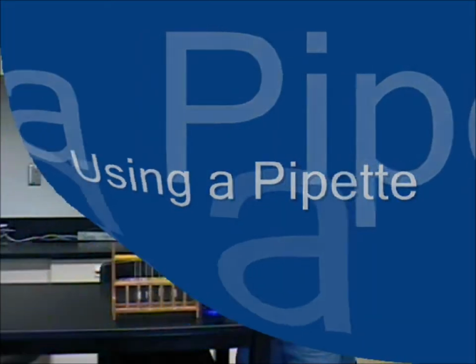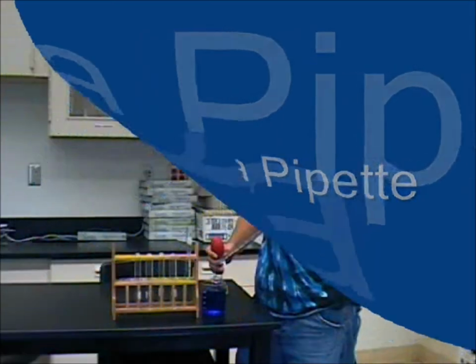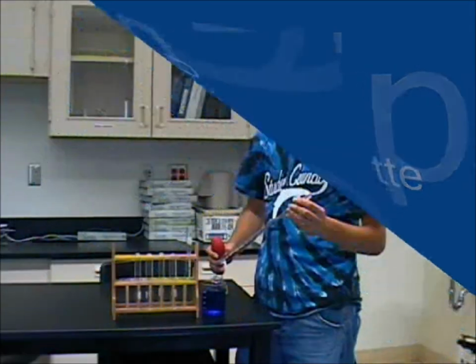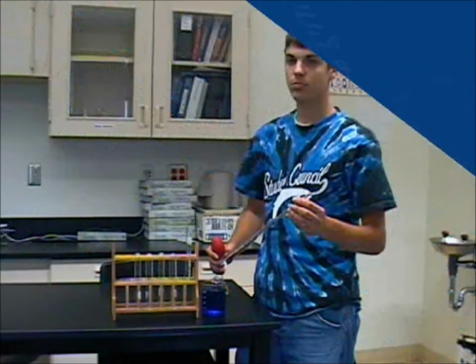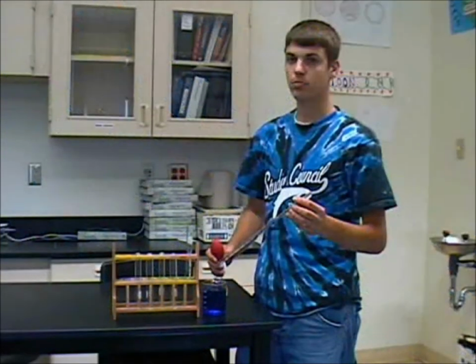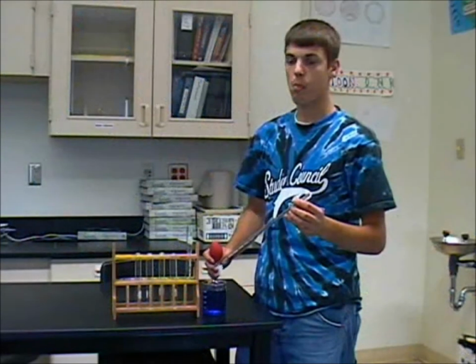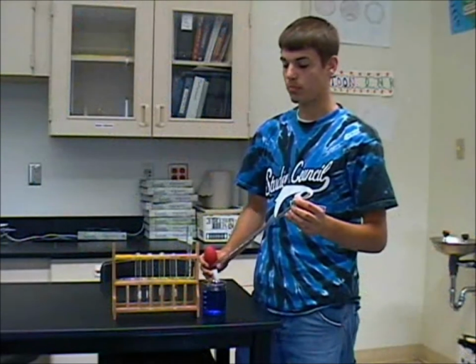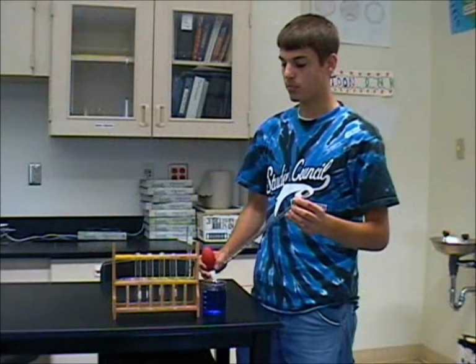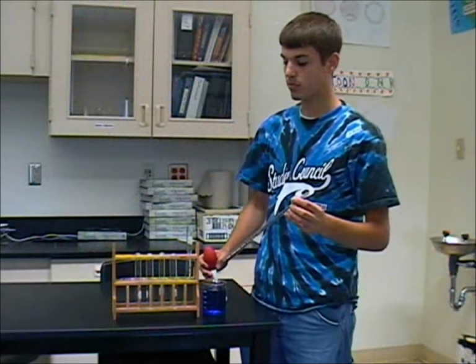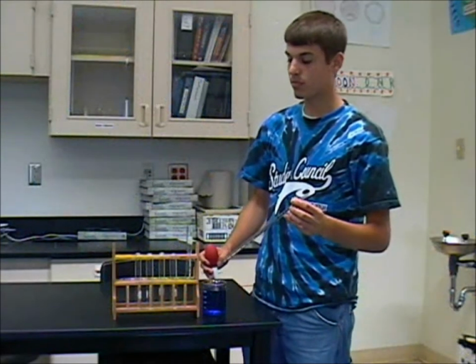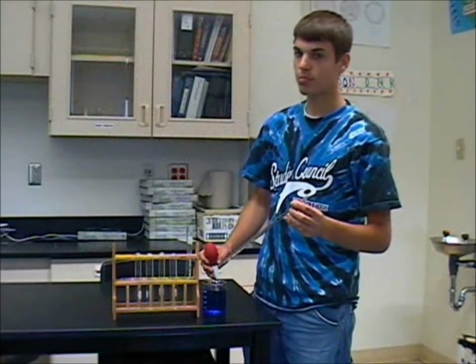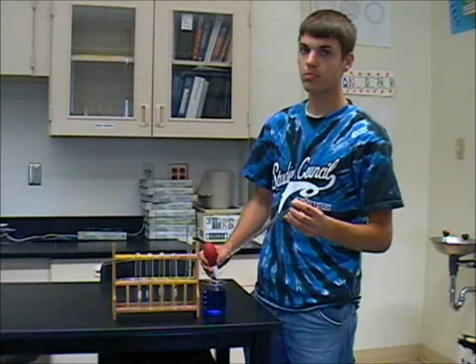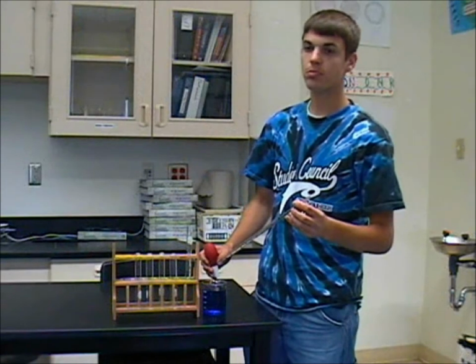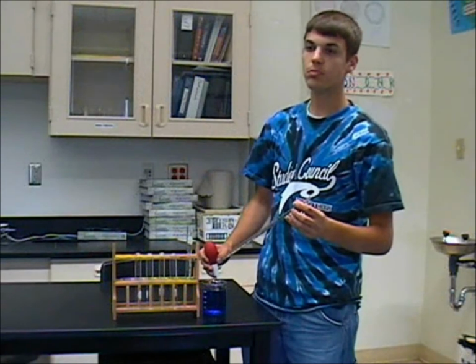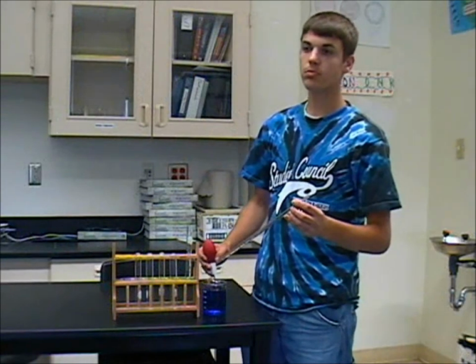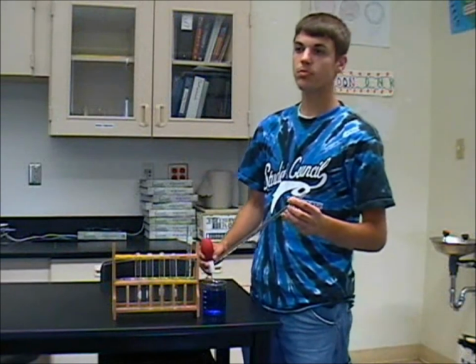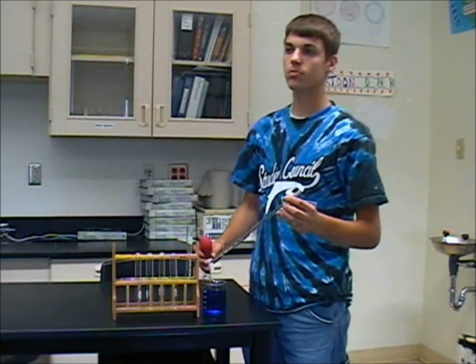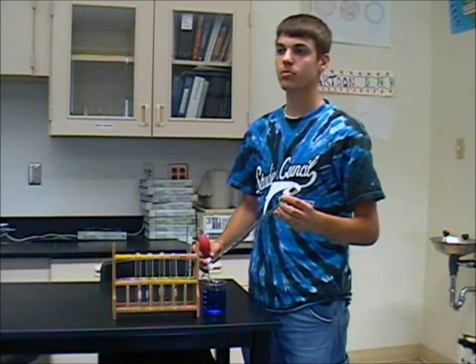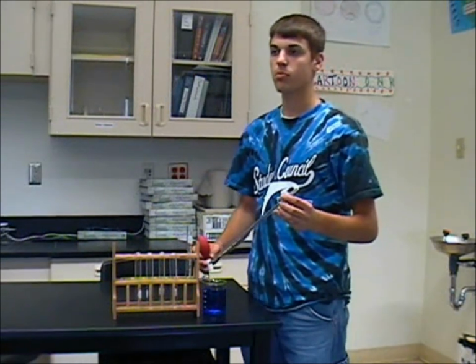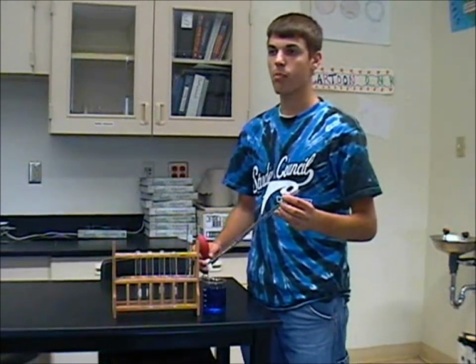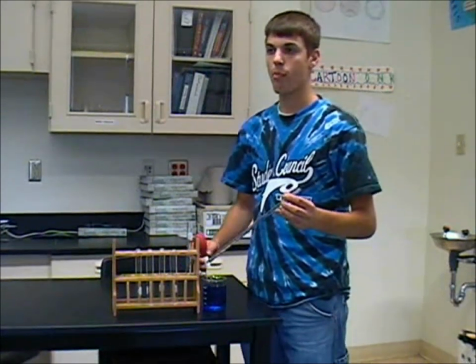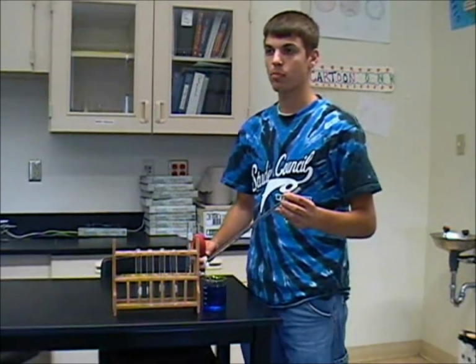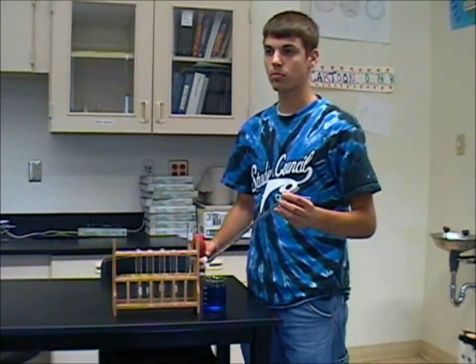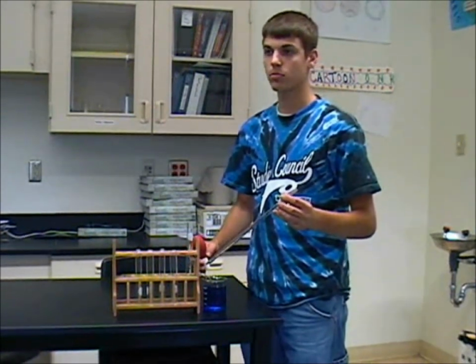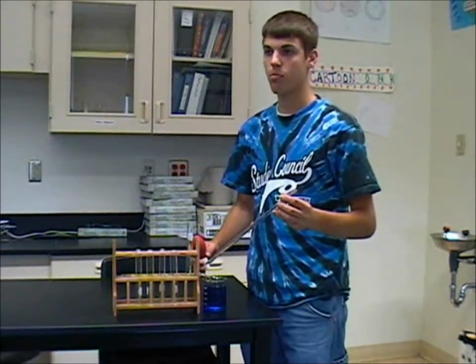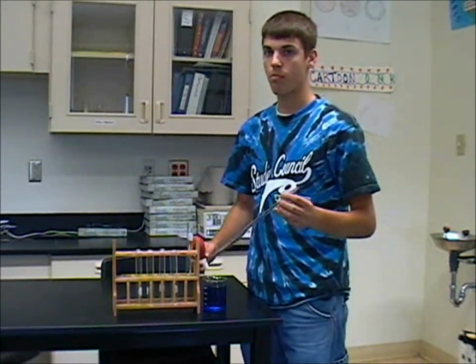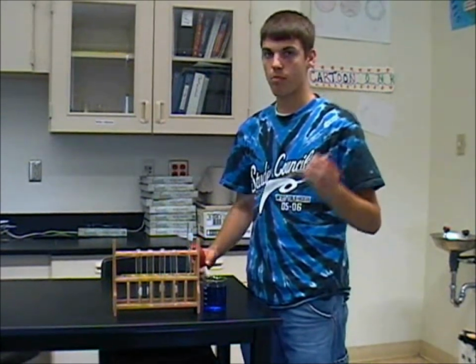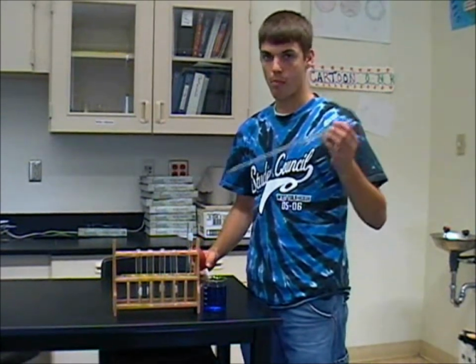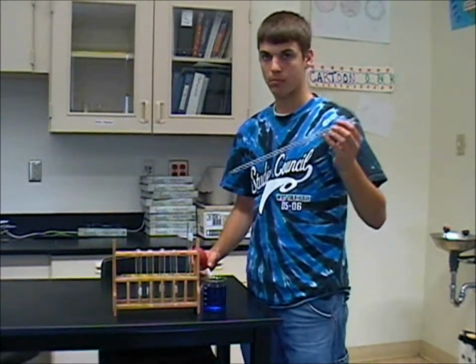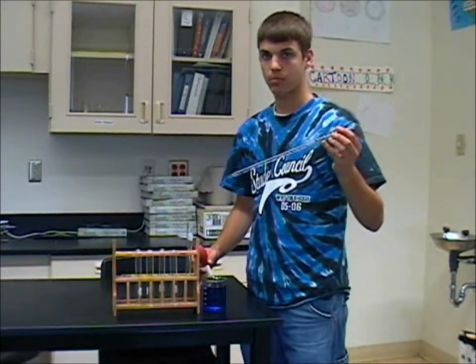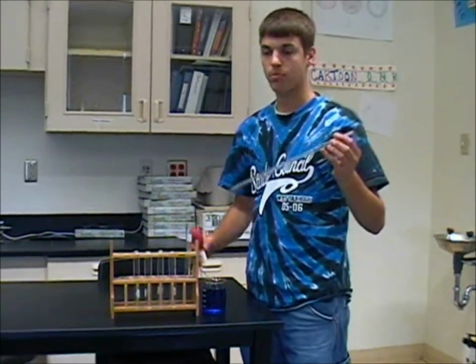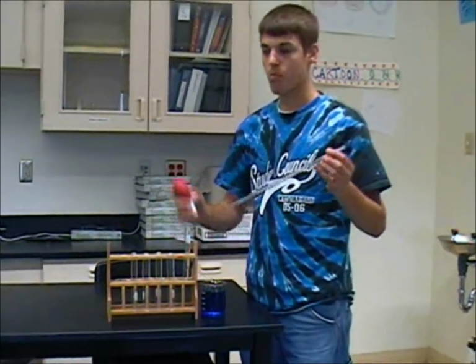For measuring and transferring a solution into a test tube, we often use an instrument called a pipette and a pipette bulb.